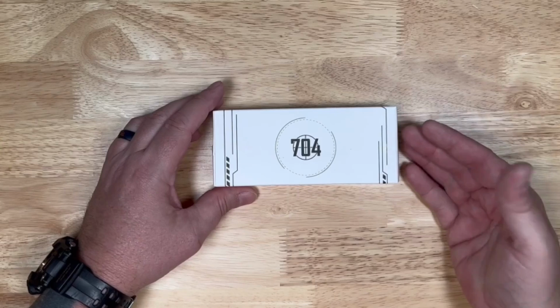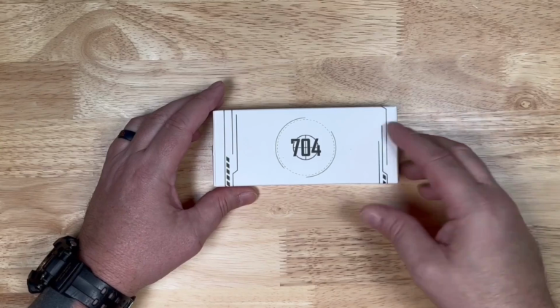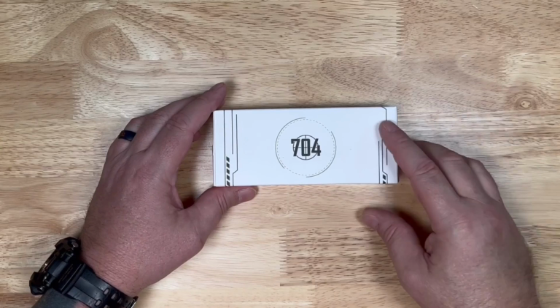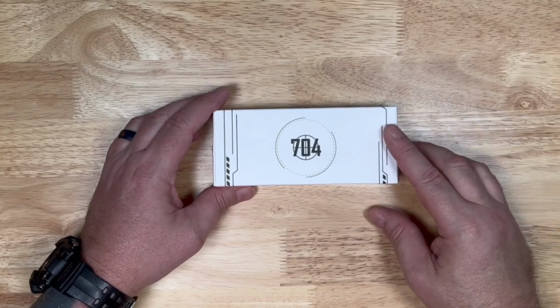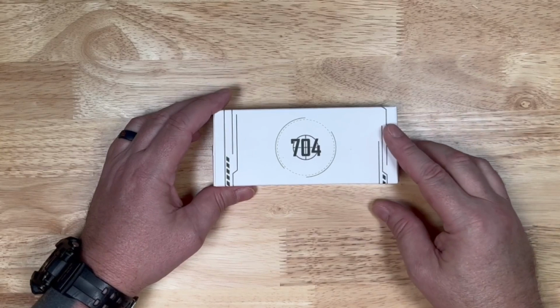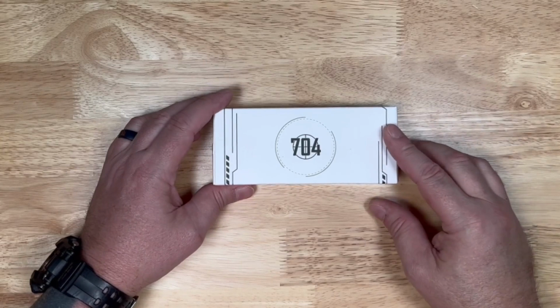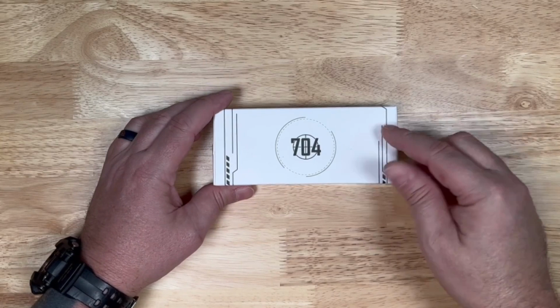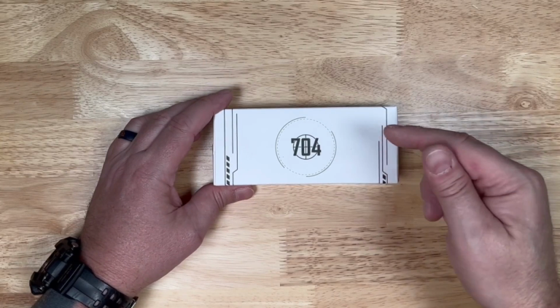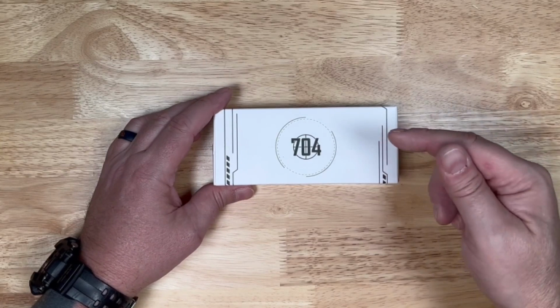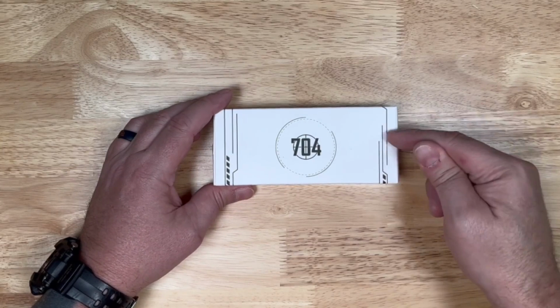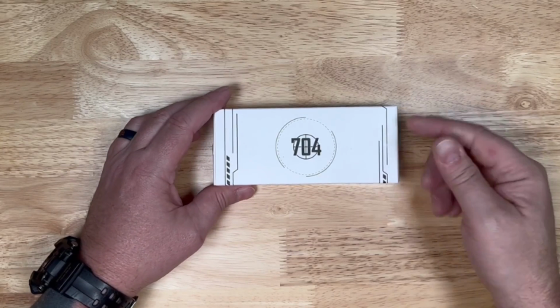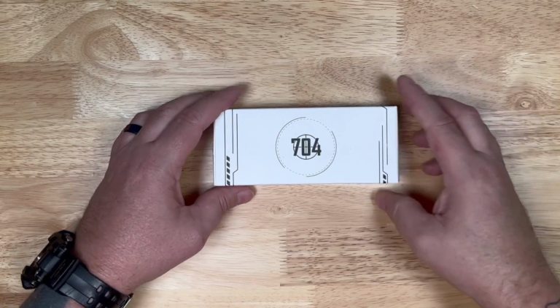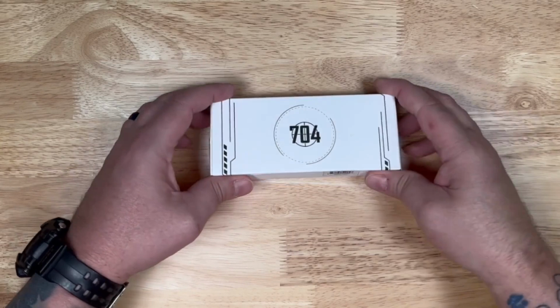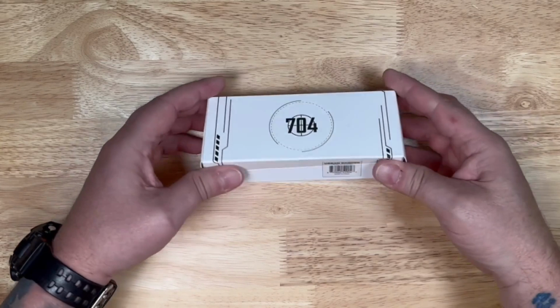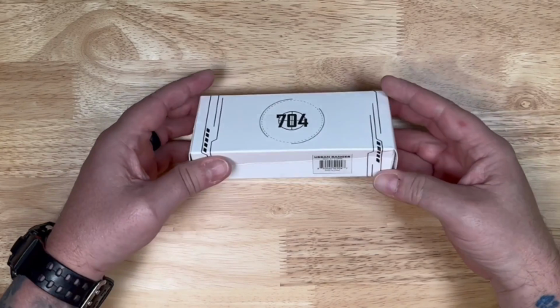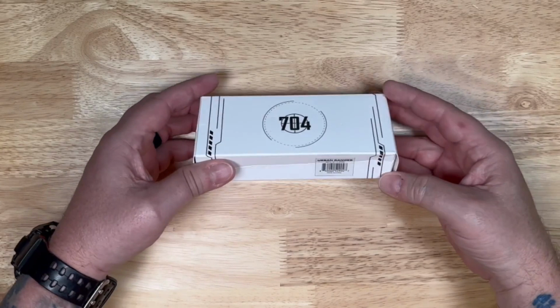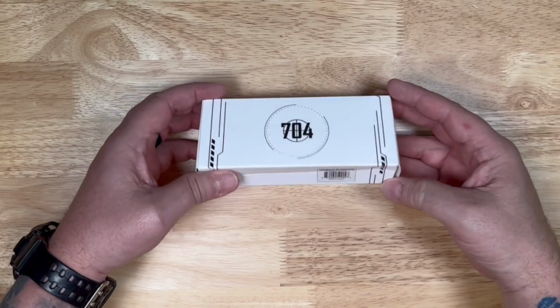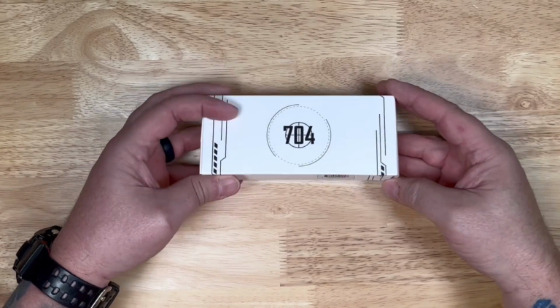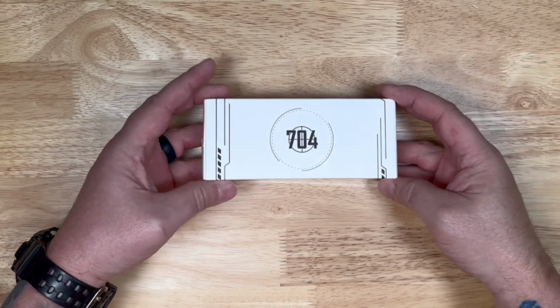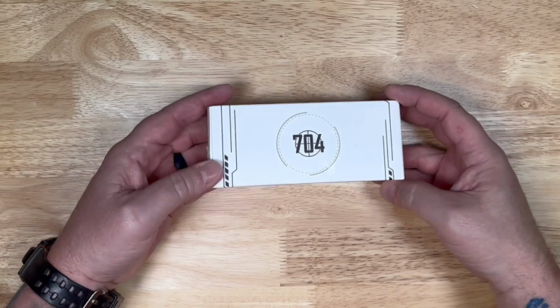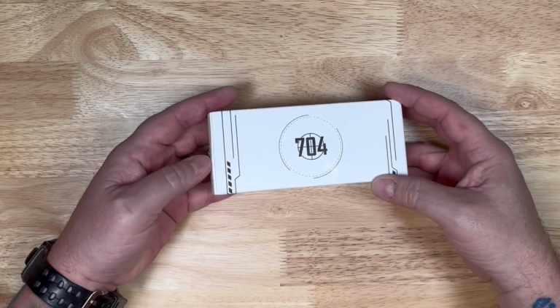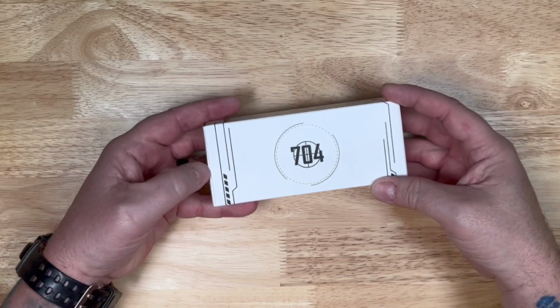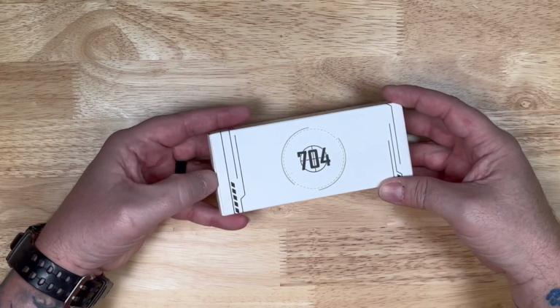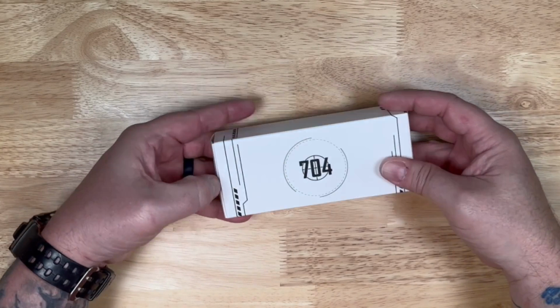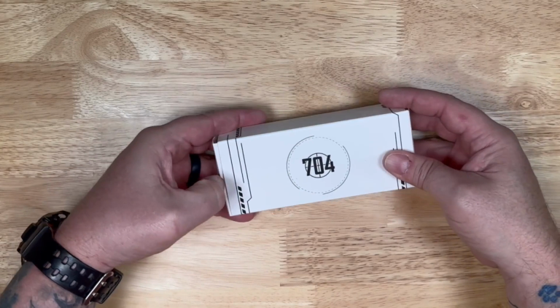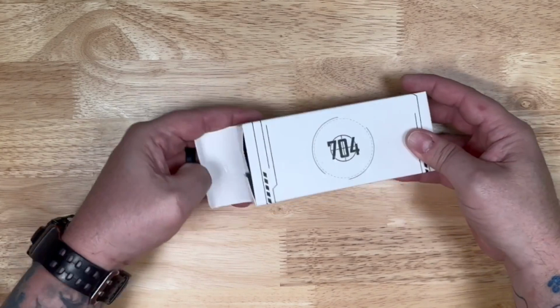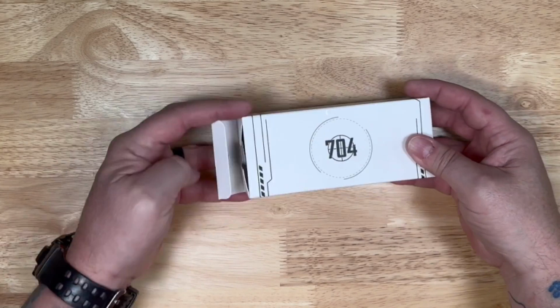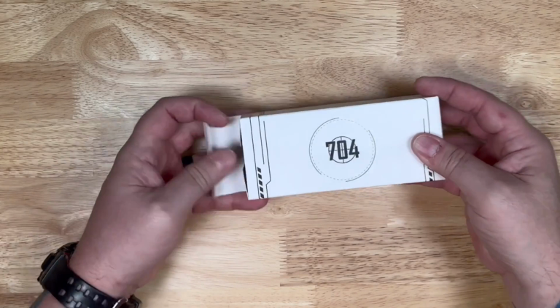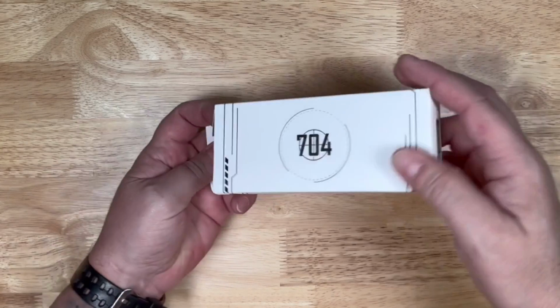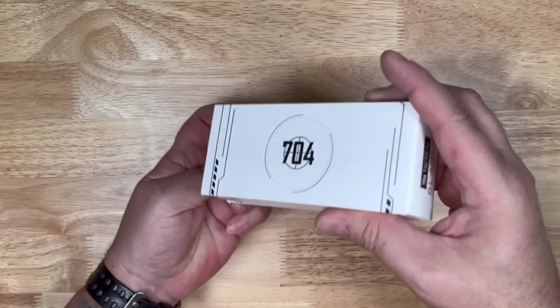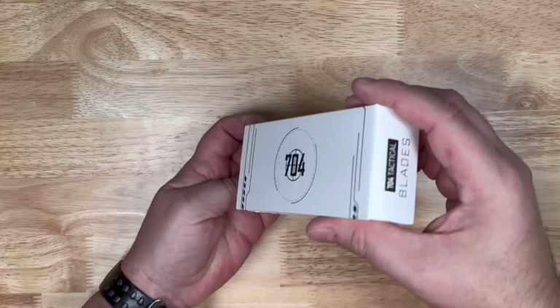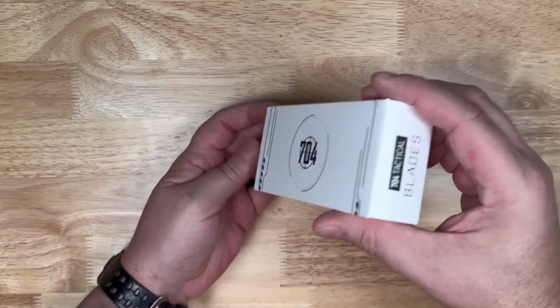Hey guys, thanks for checking out this video. We've got a box here from 704 Tactical. Let's open it up and see what we've got inside.